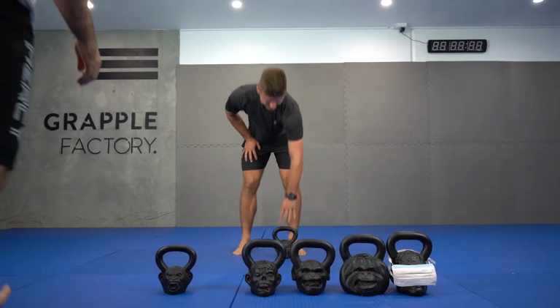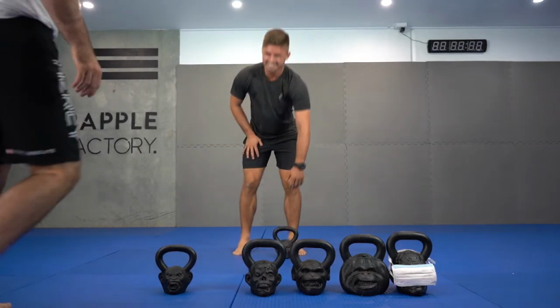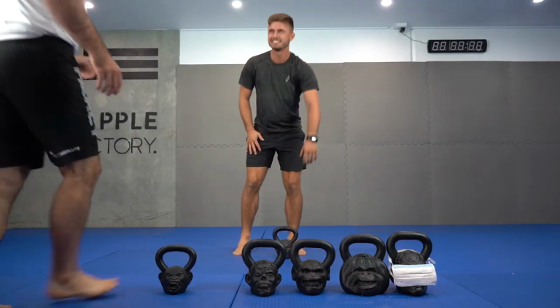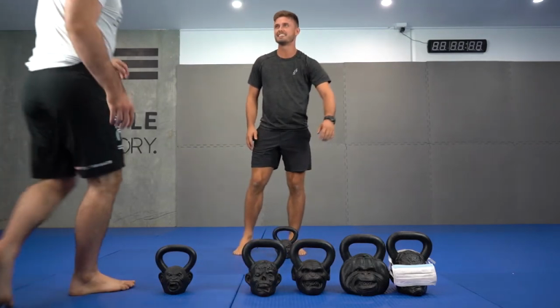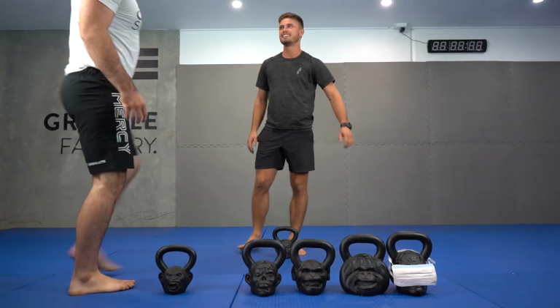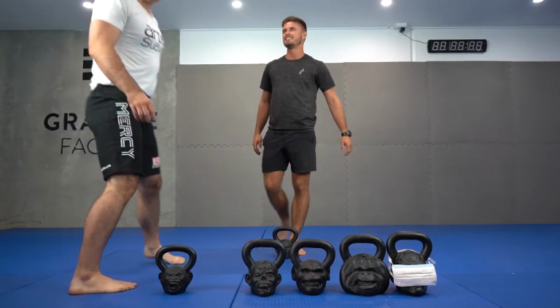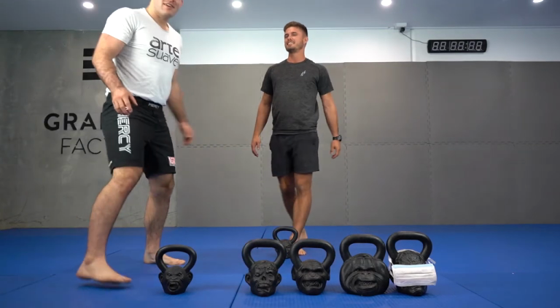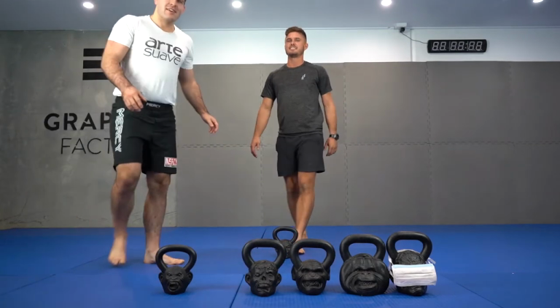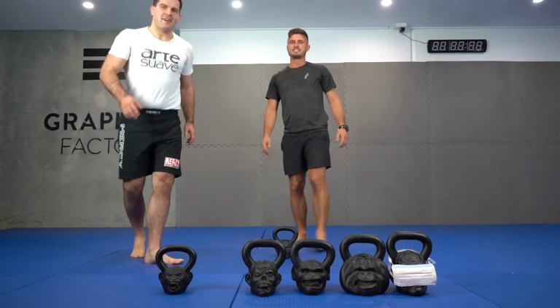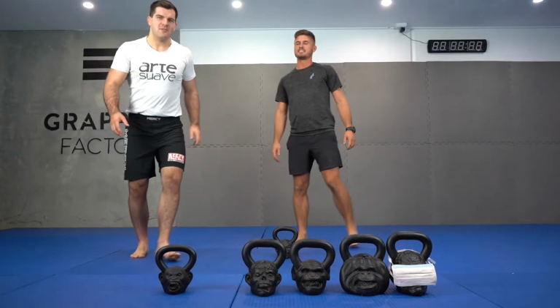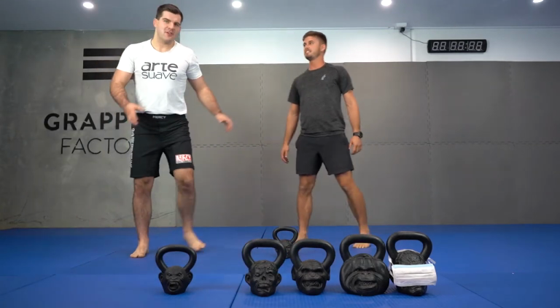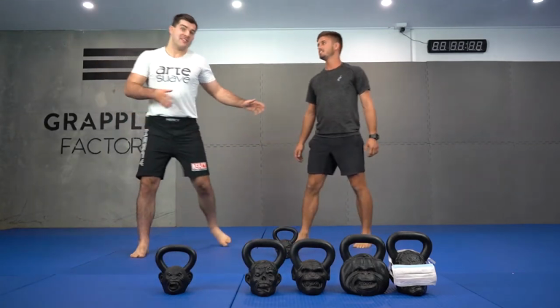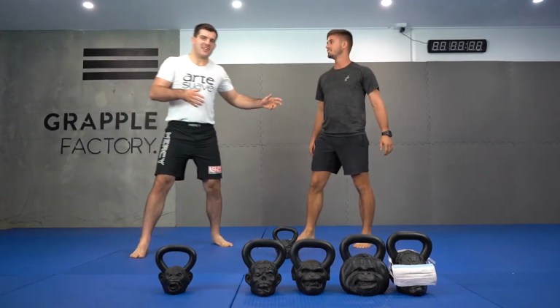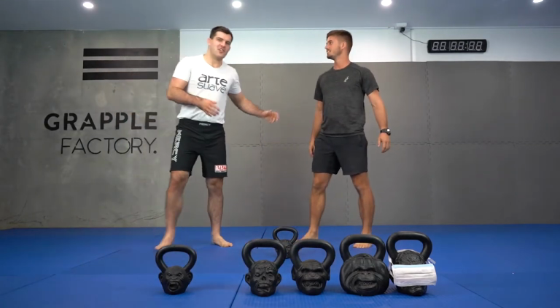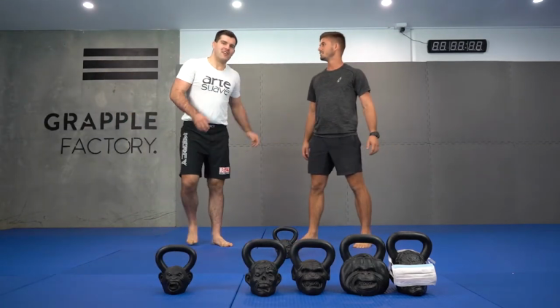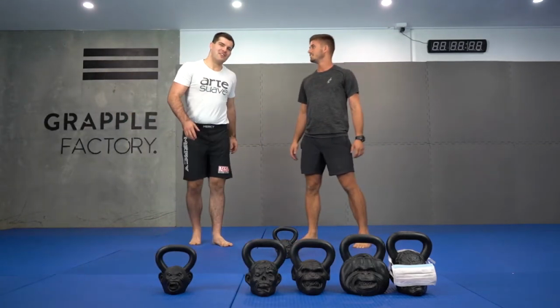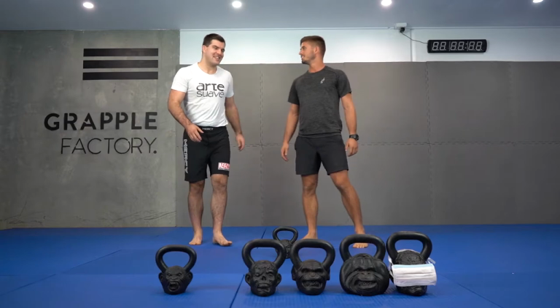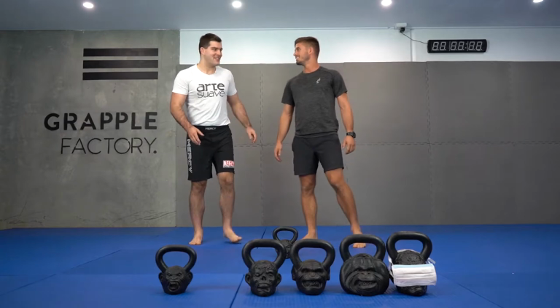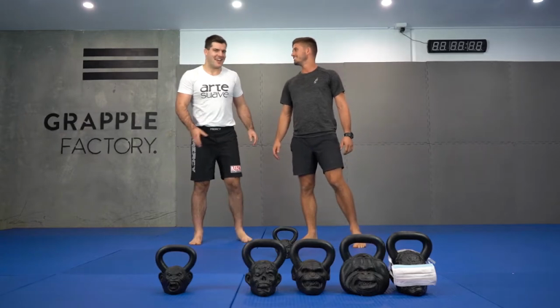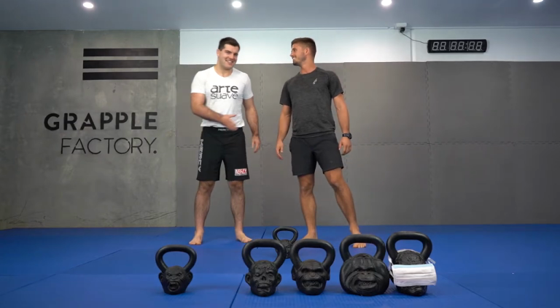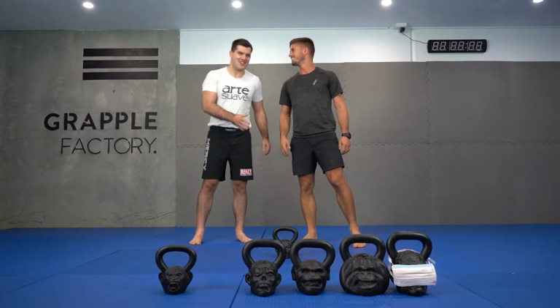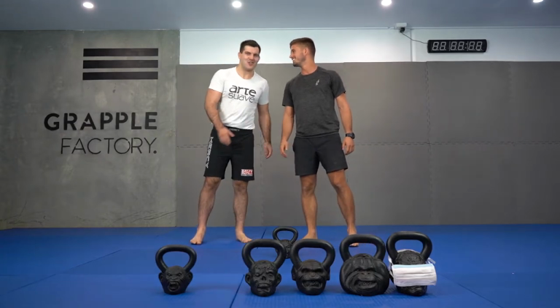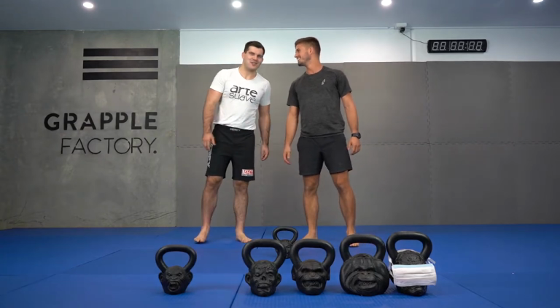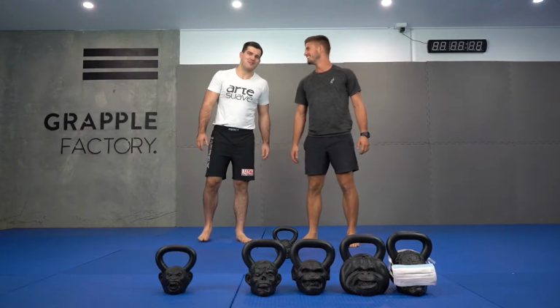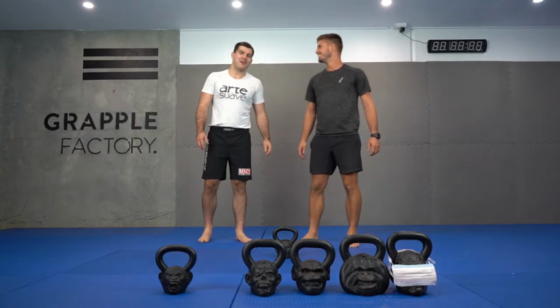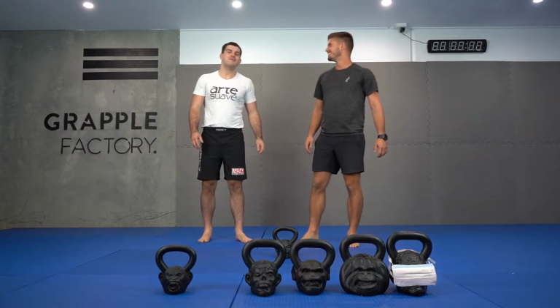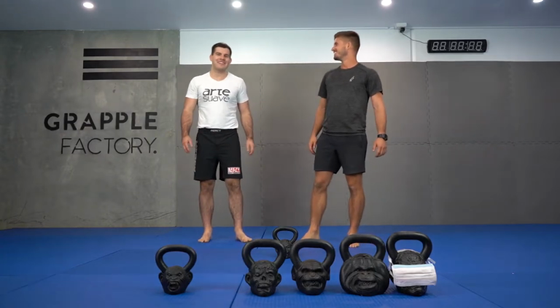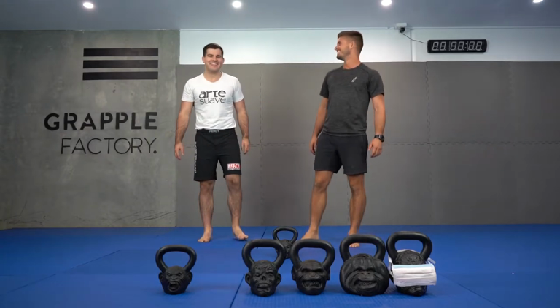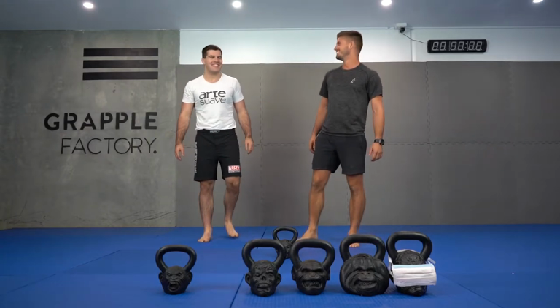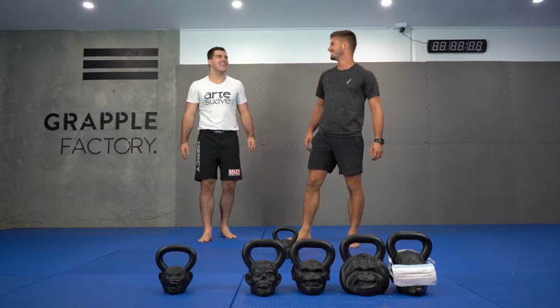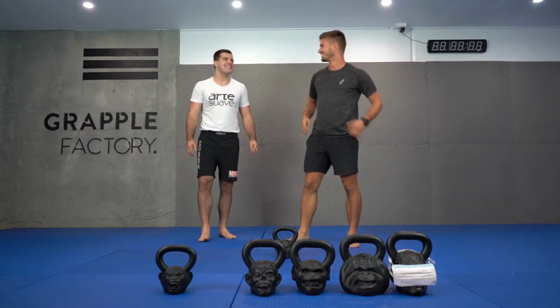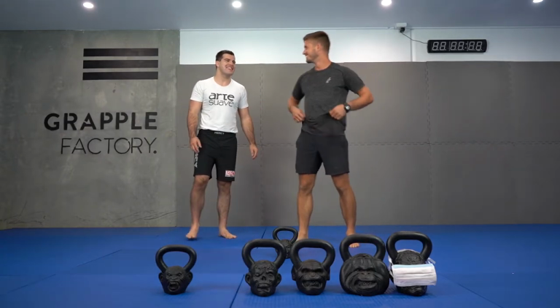All right, so now Joe's going to take his shirt off and he's going to do the exercise shirt for us at home. Okay, let's go.